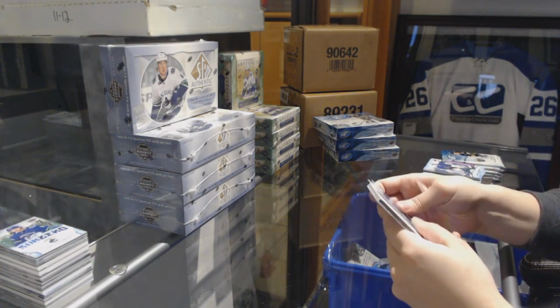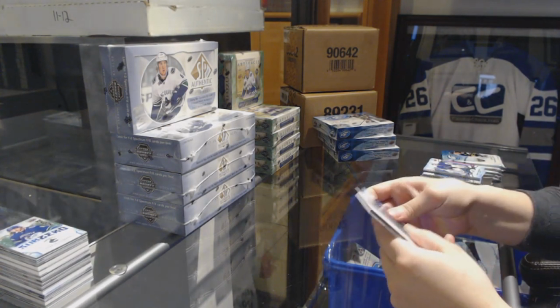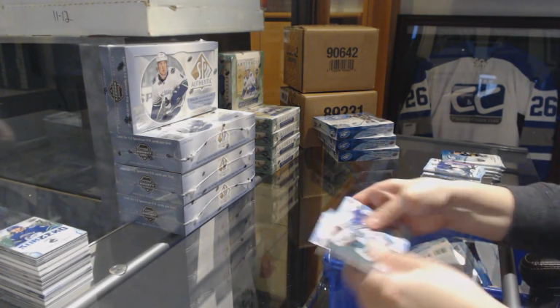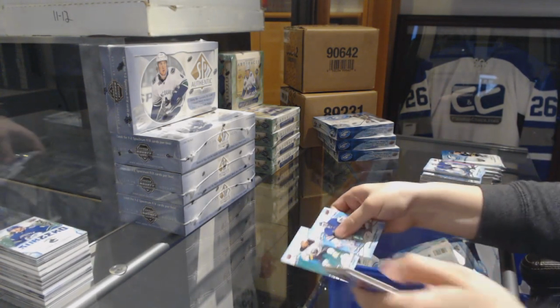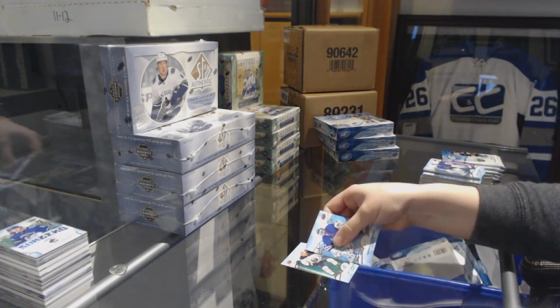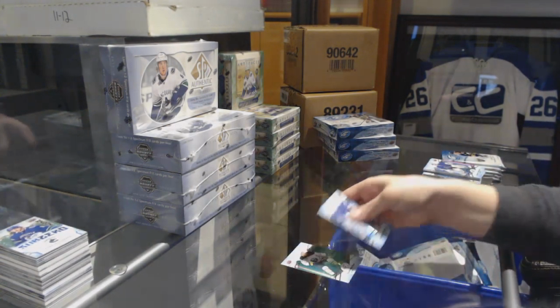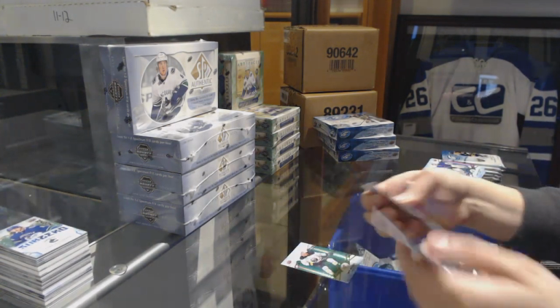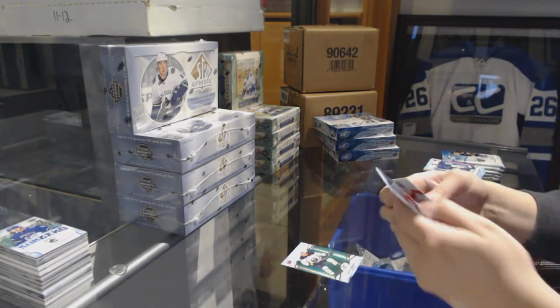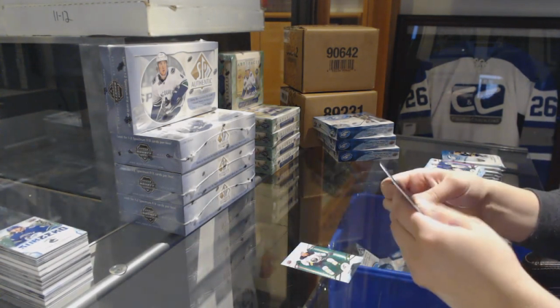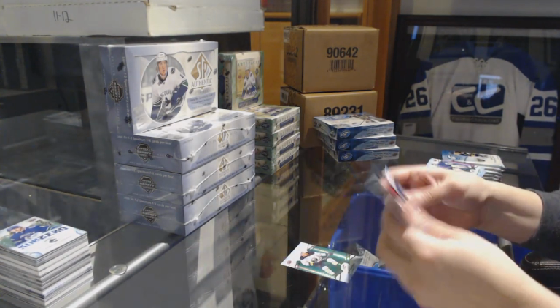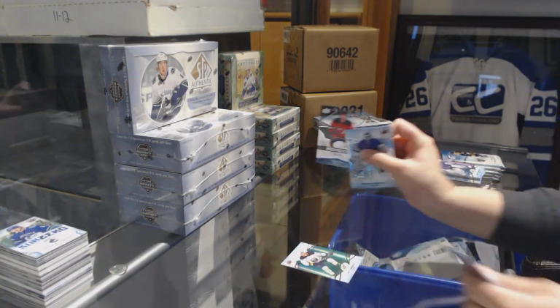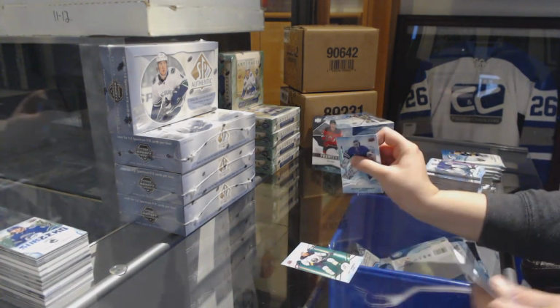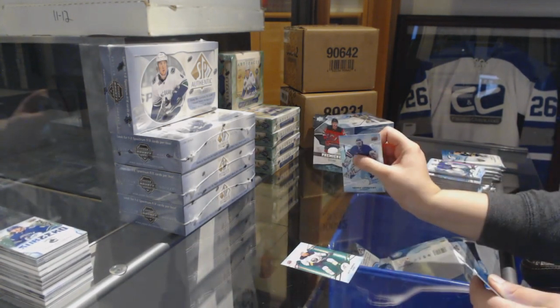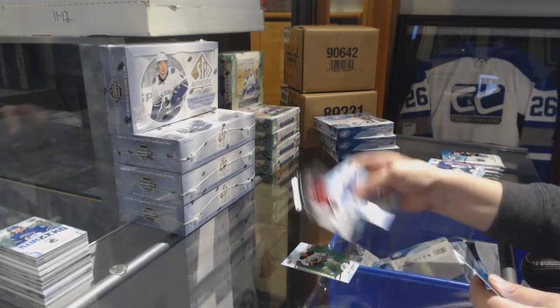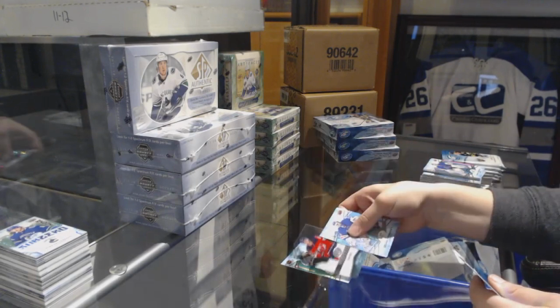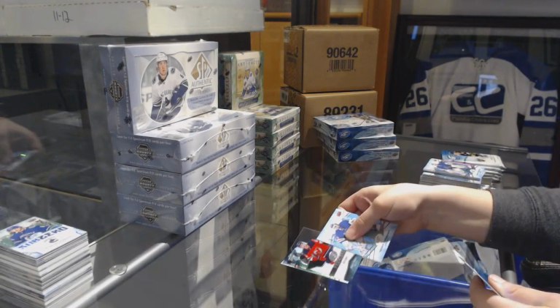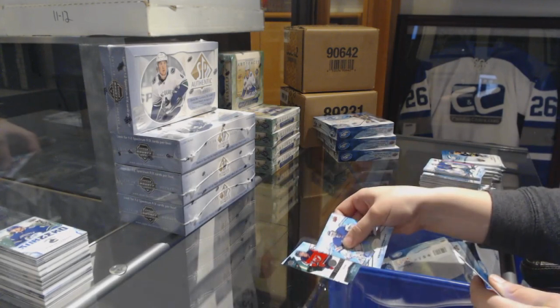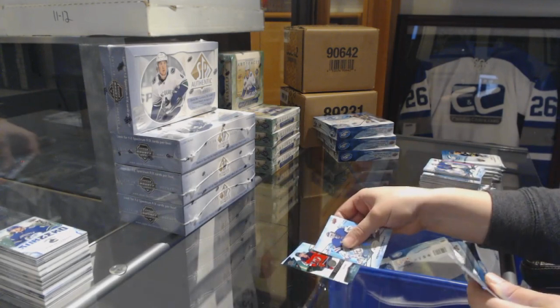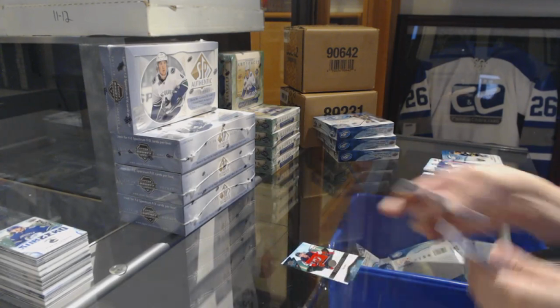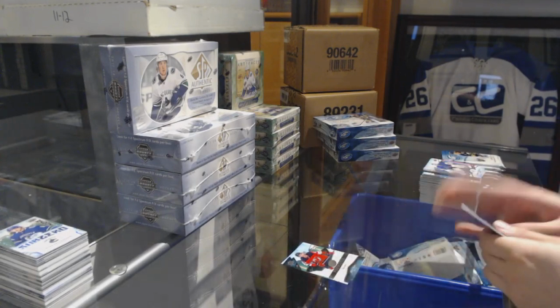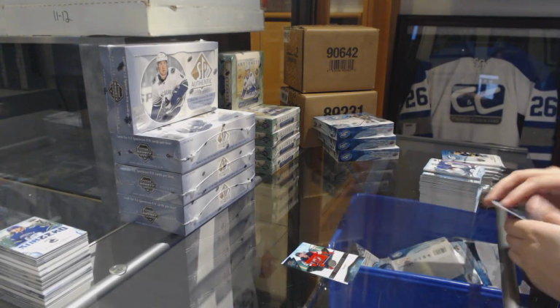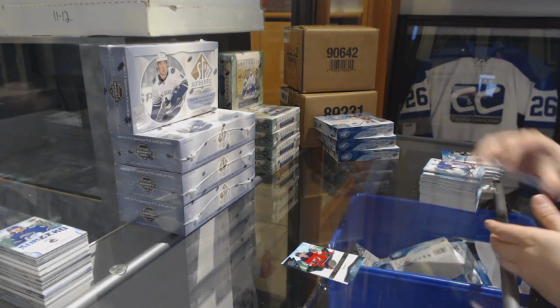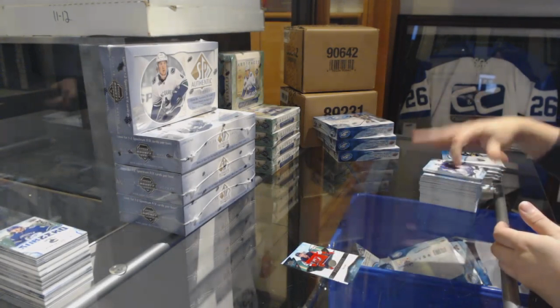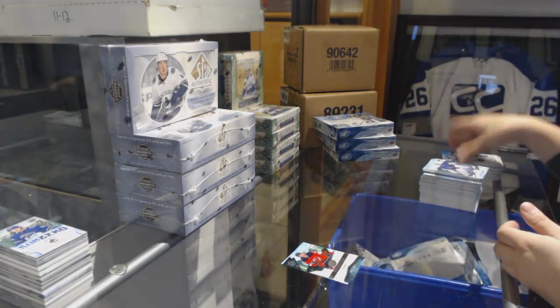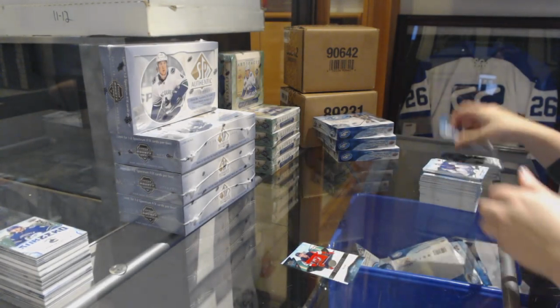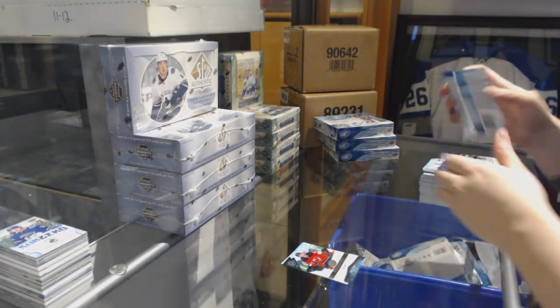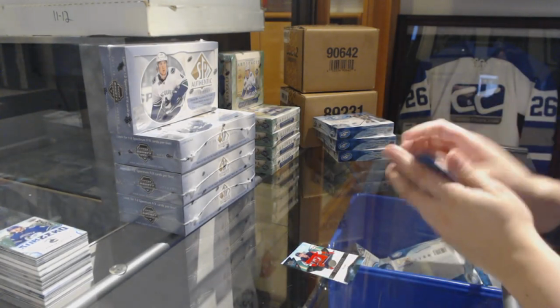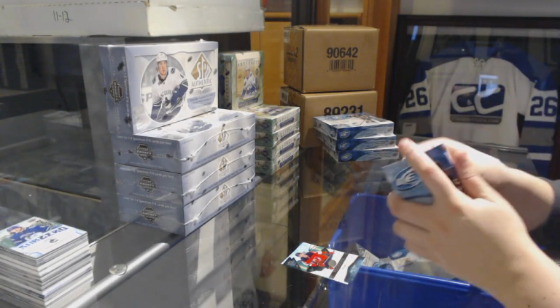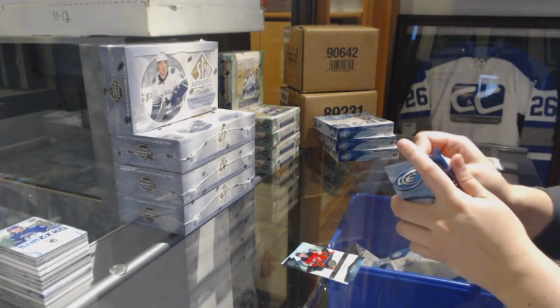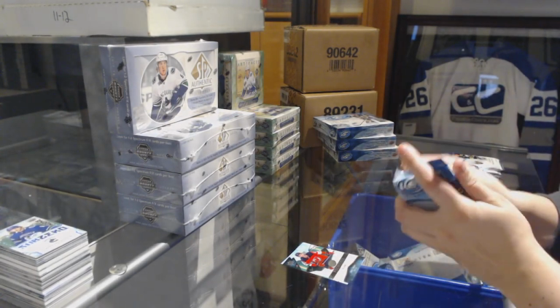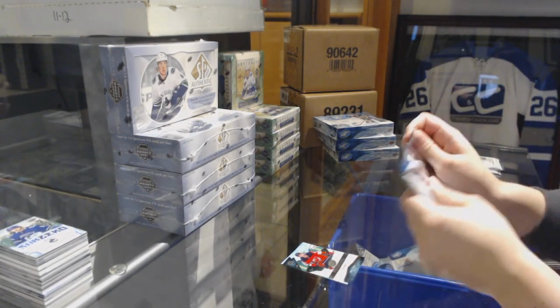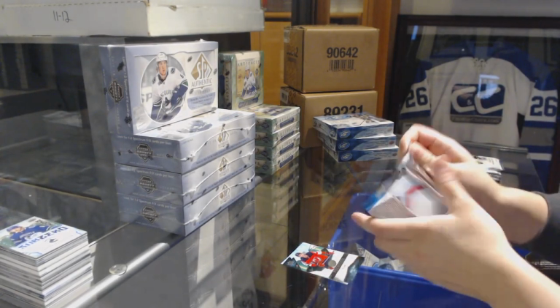We've got a green for the Sabres, Jeff Skinner, and number to 999, Brett Sini, rookie for the New Jersey Devils.